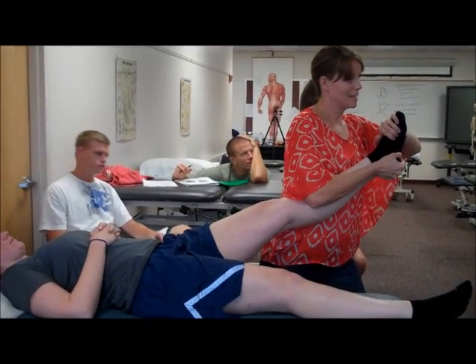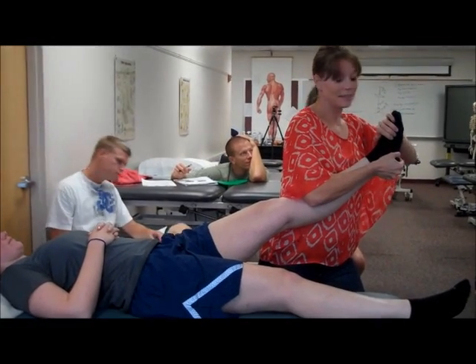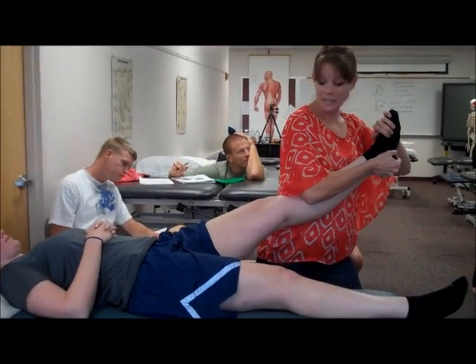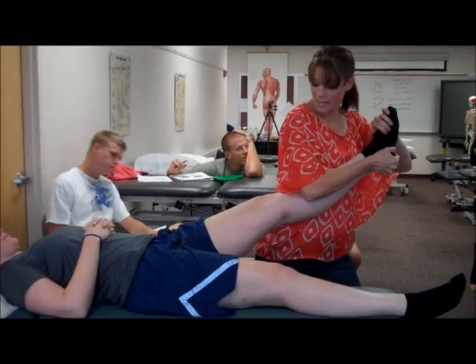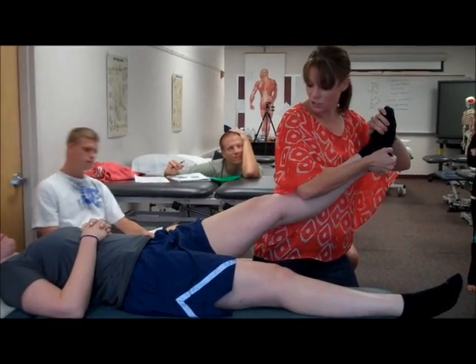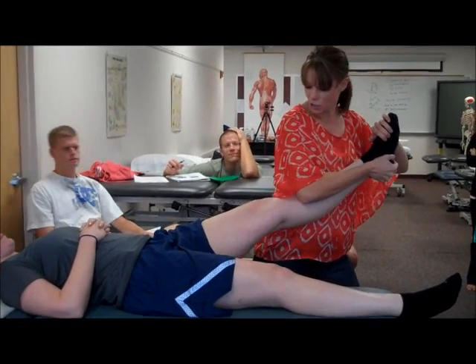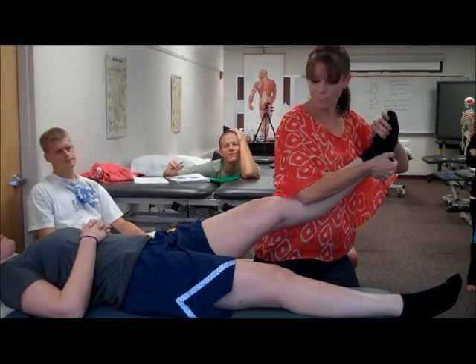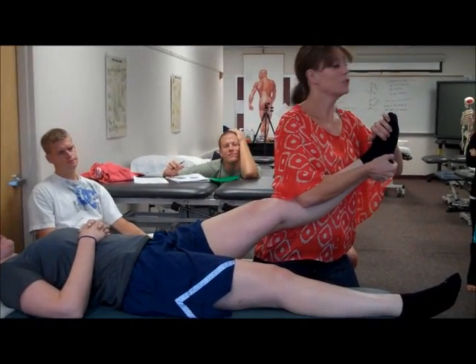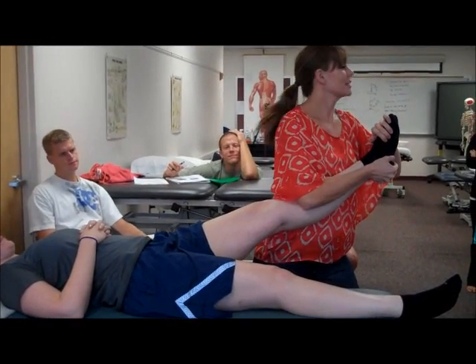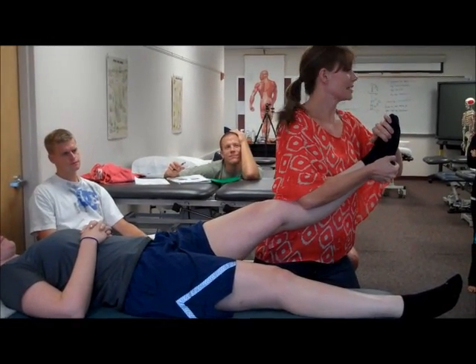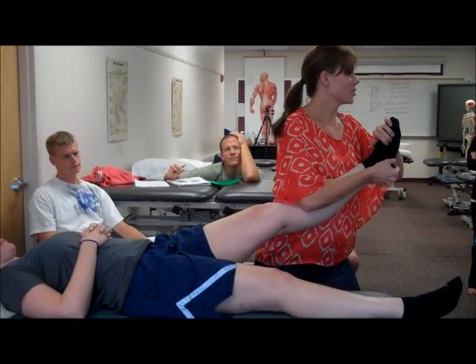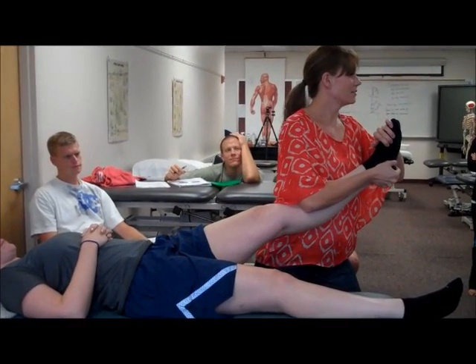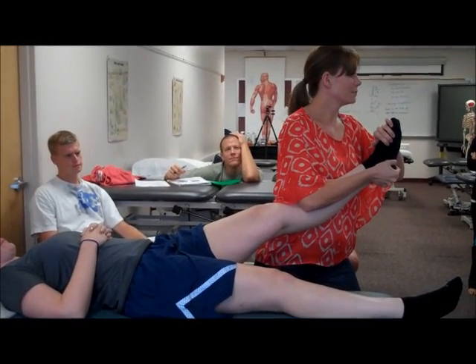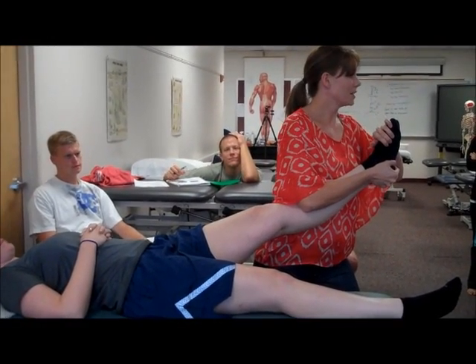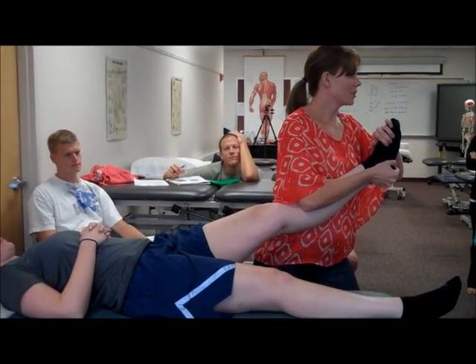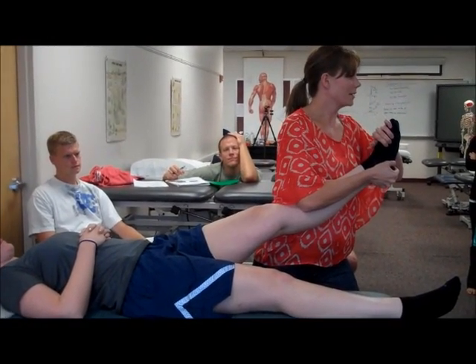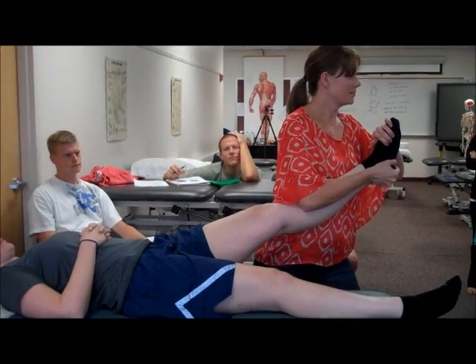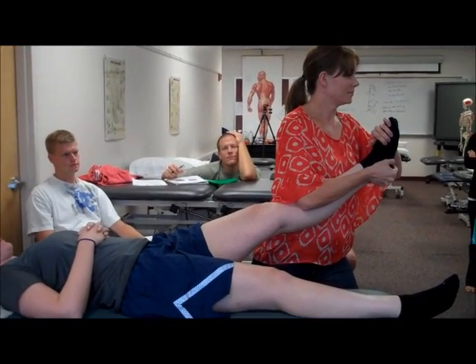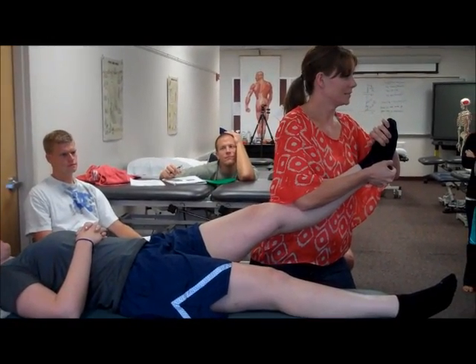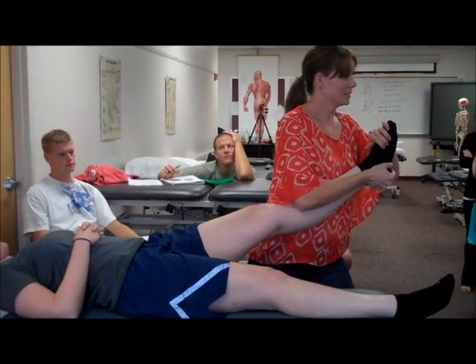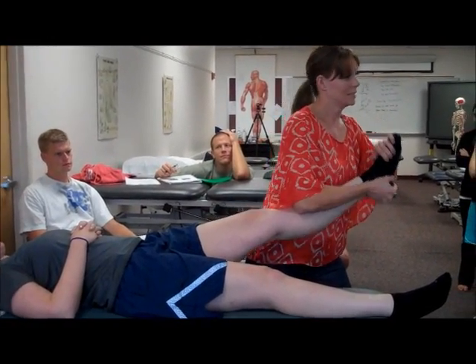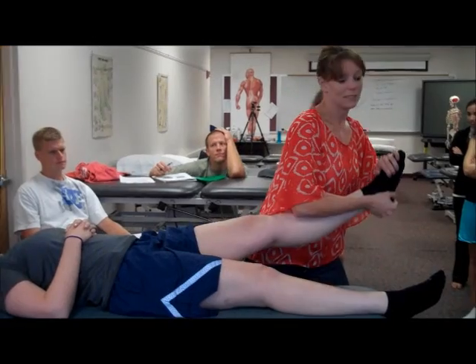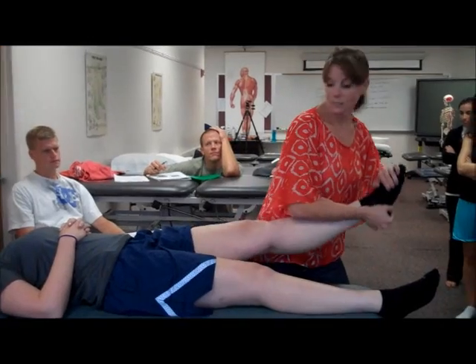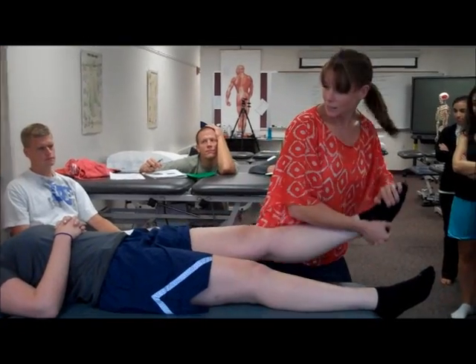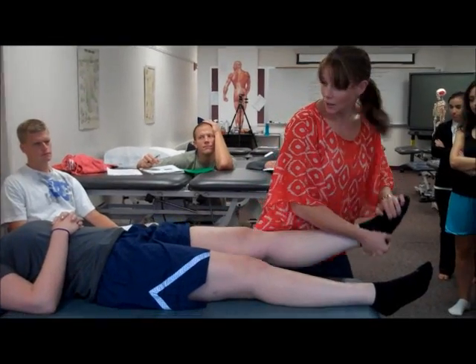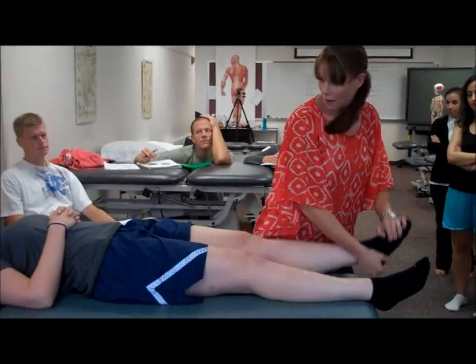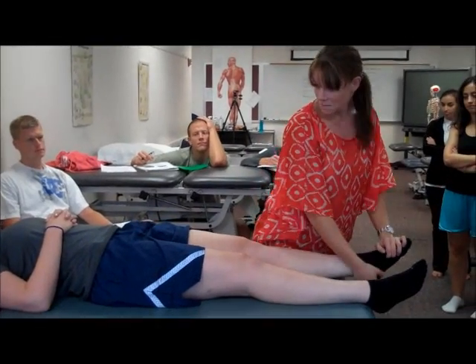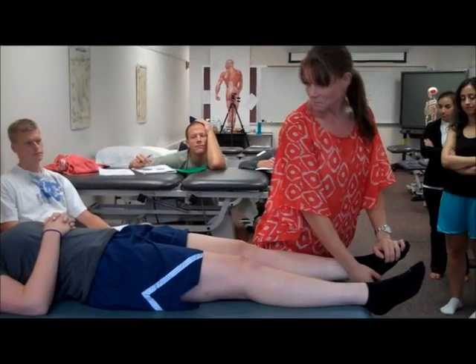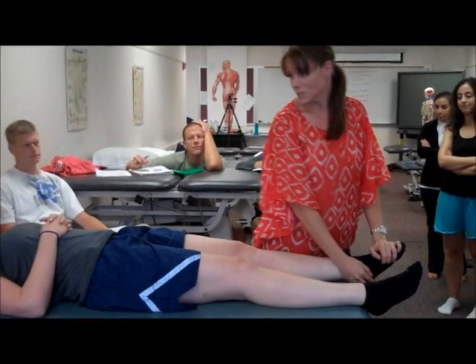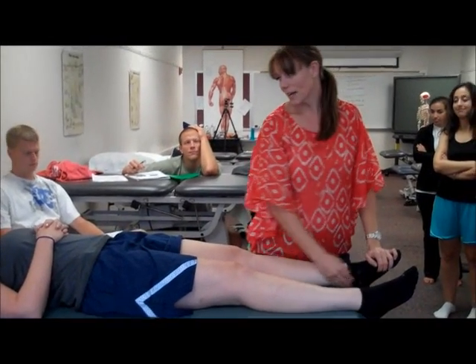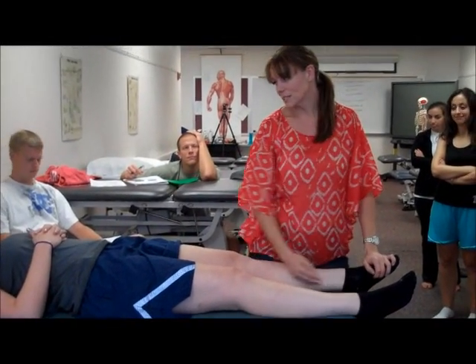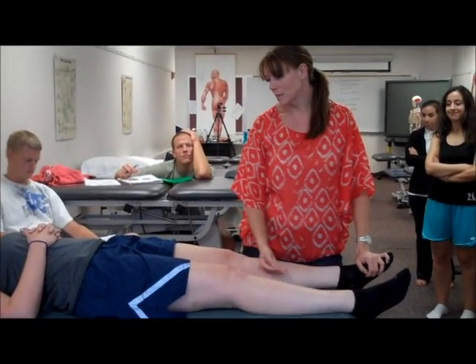The knee should drop into extension when you do it. So that's a manipulation.